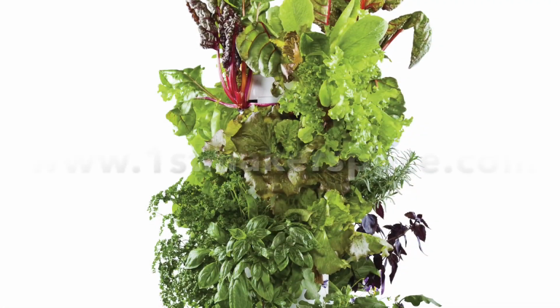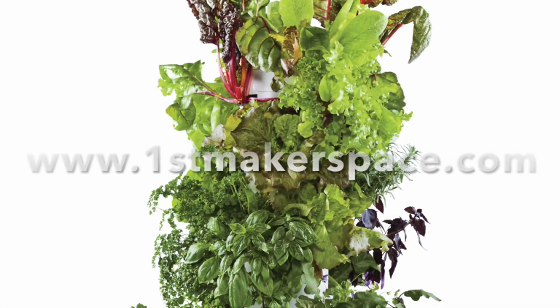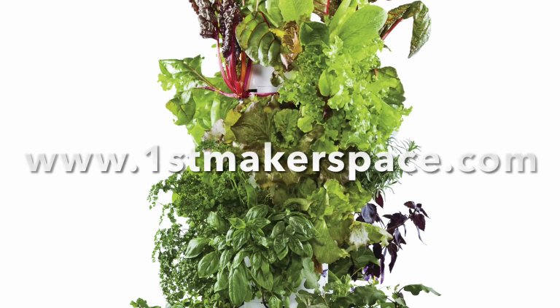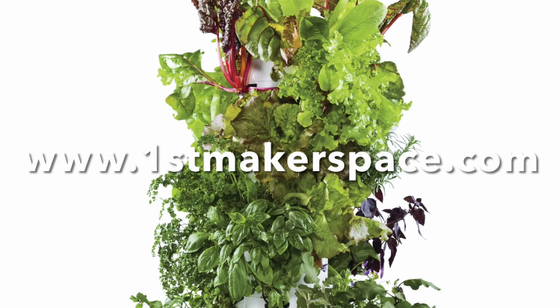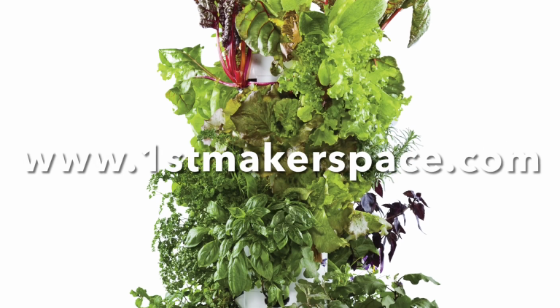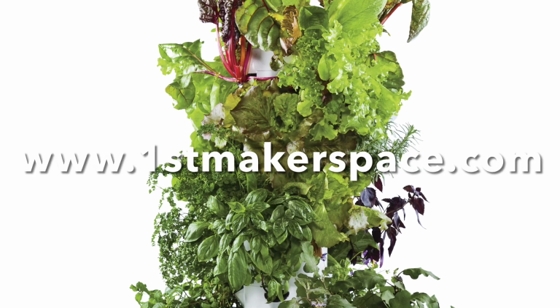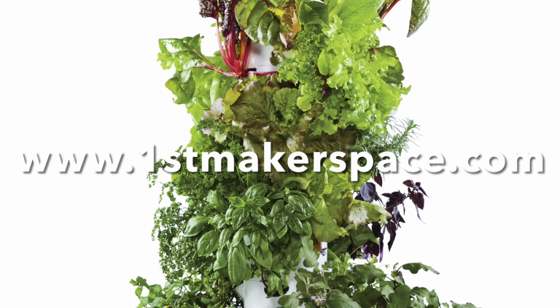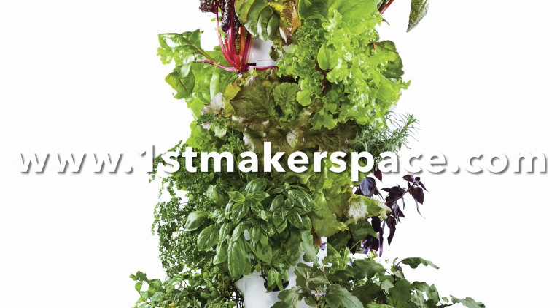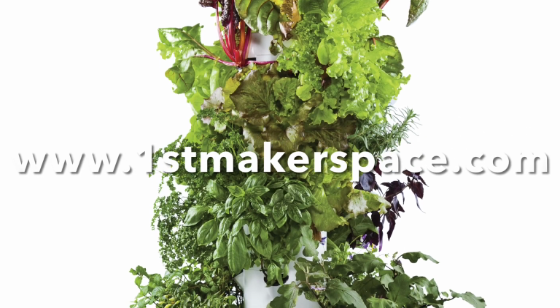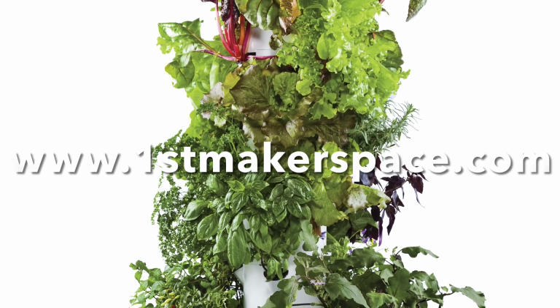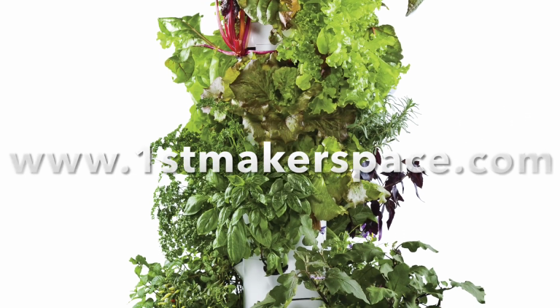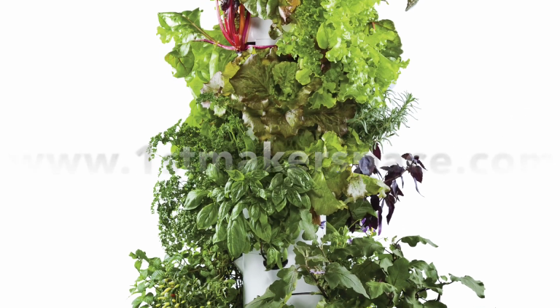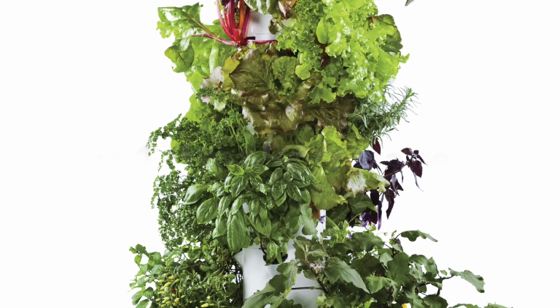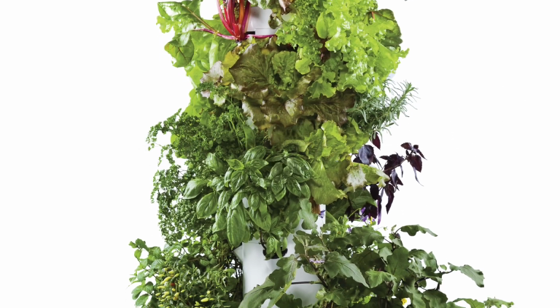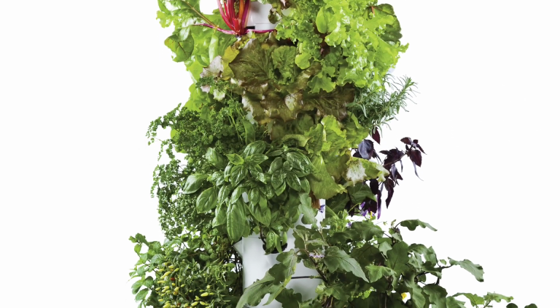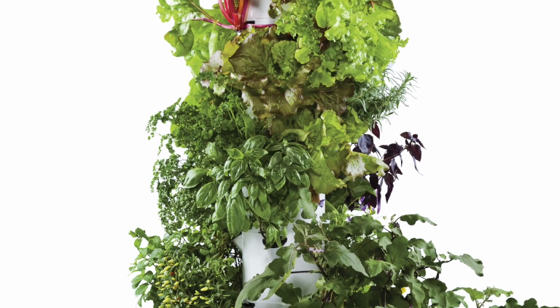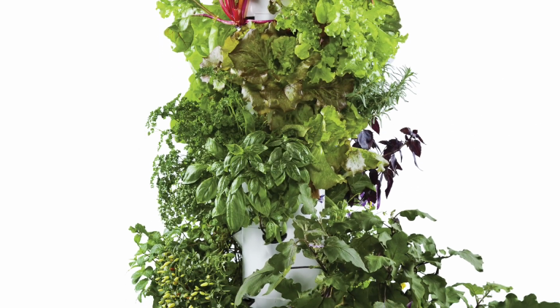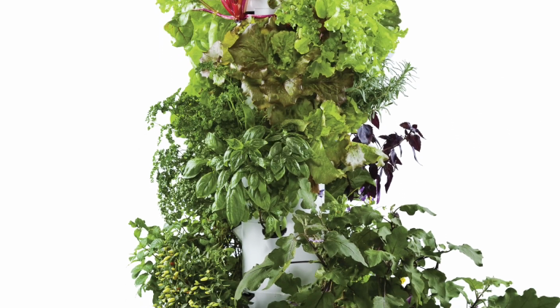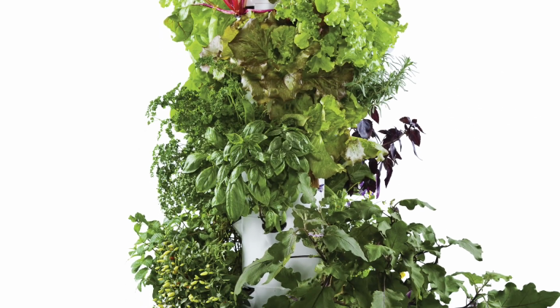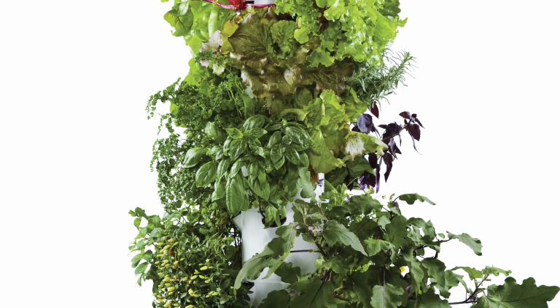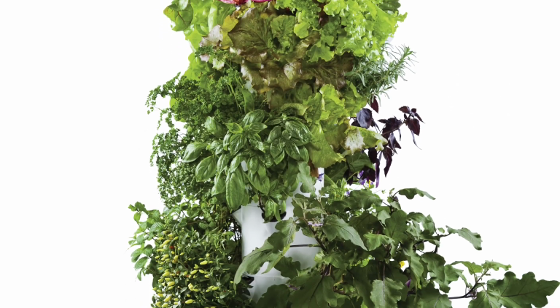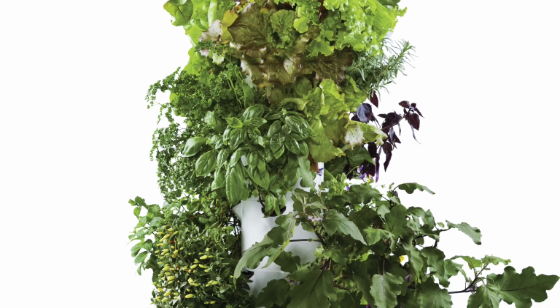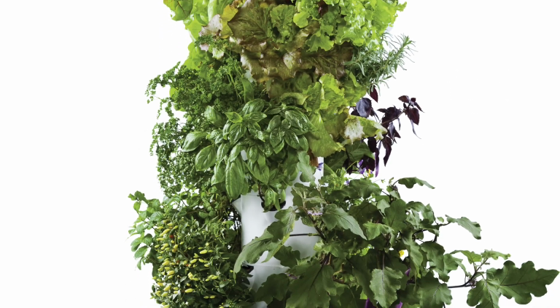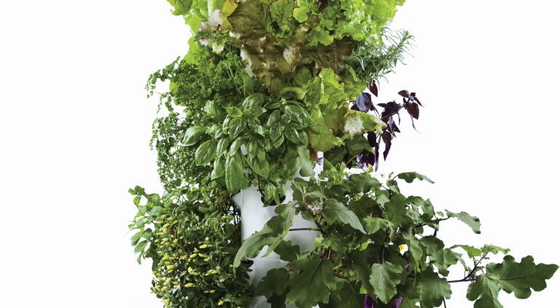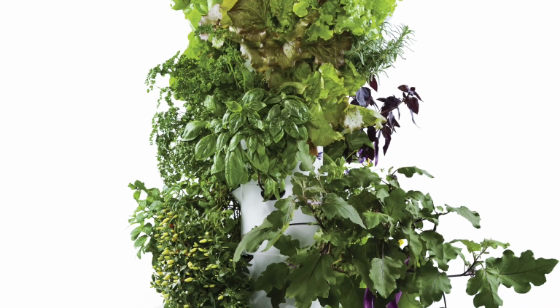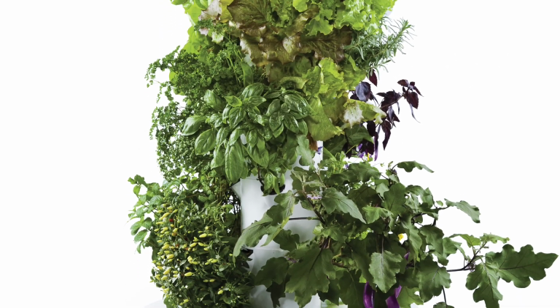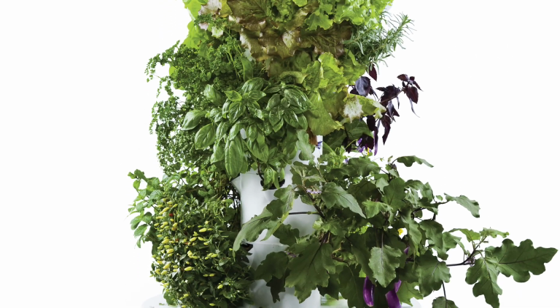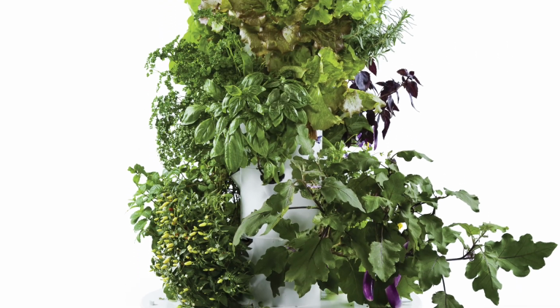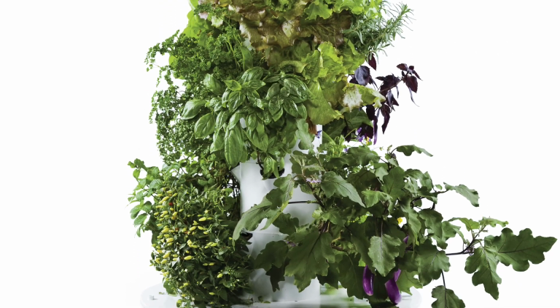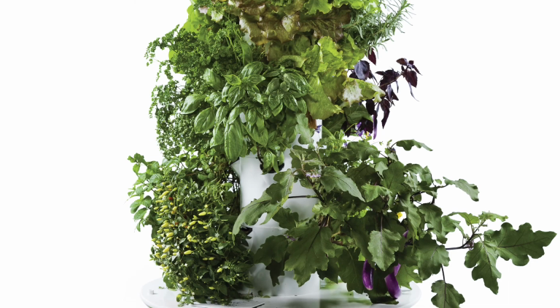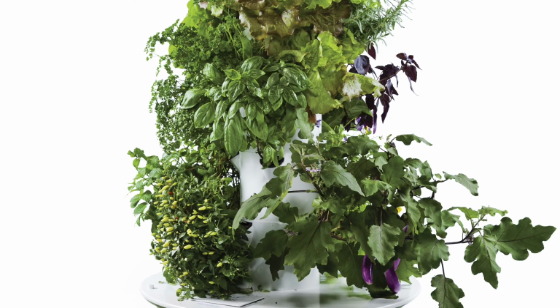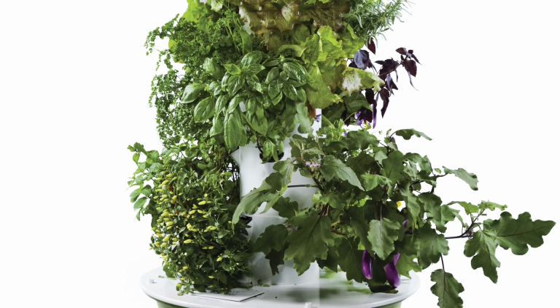If you have any questions regarding the Tower Garden, please visit our website at firstmakerspace.com. Thank you.